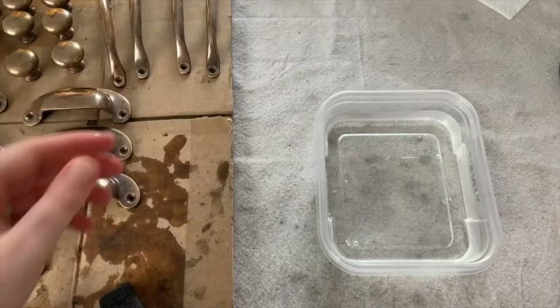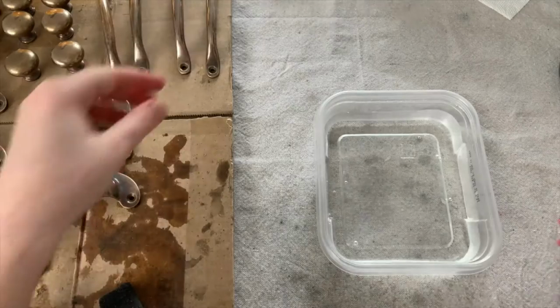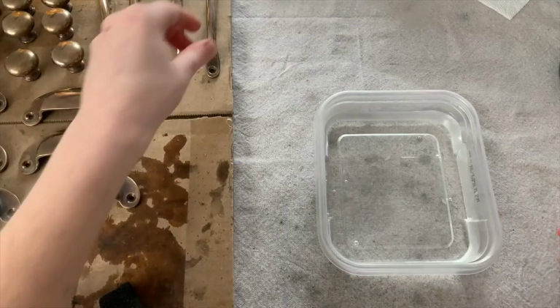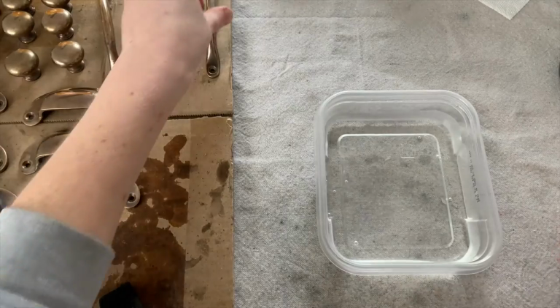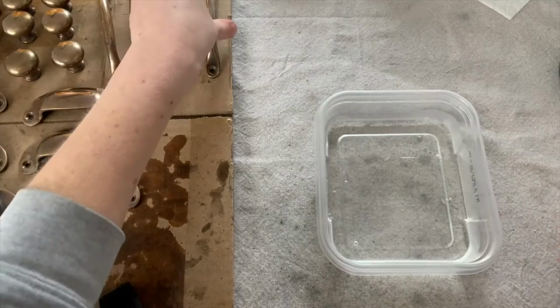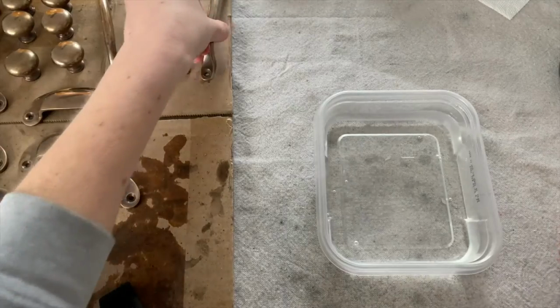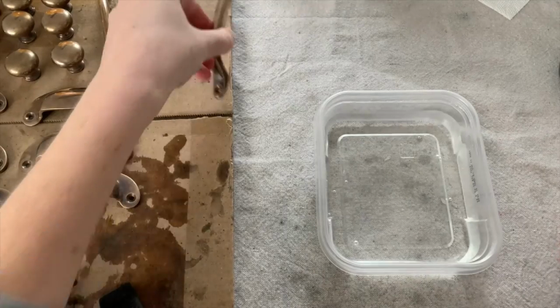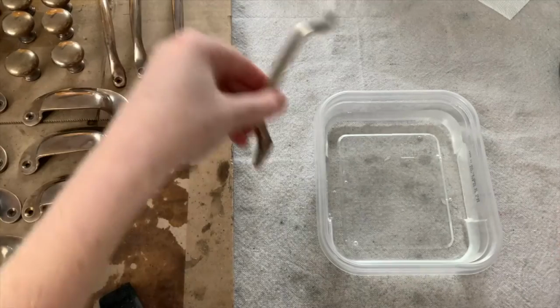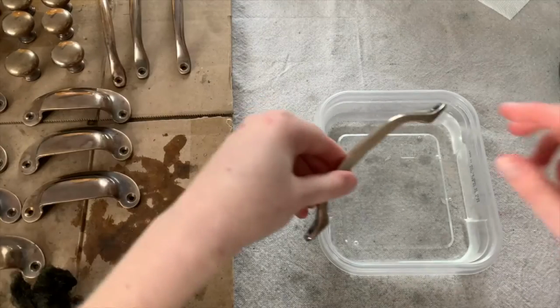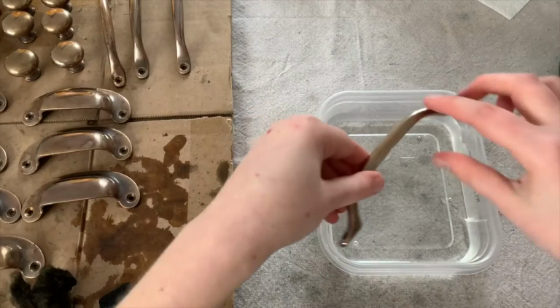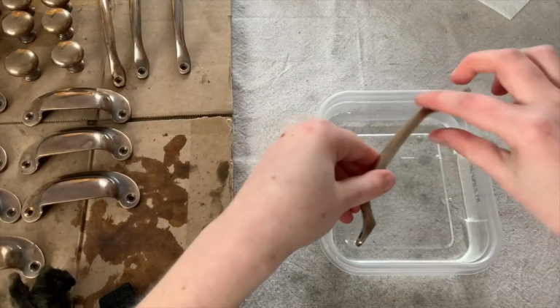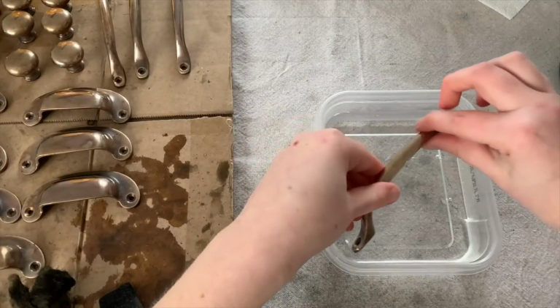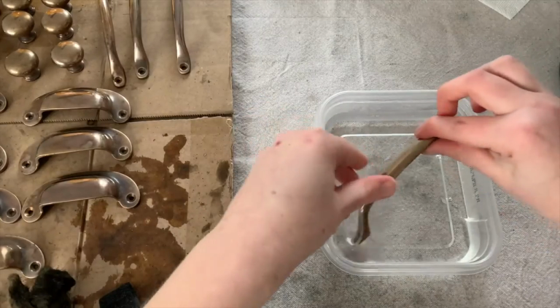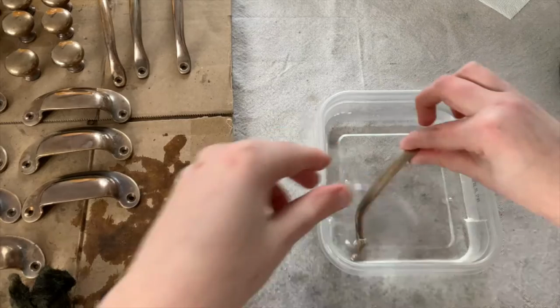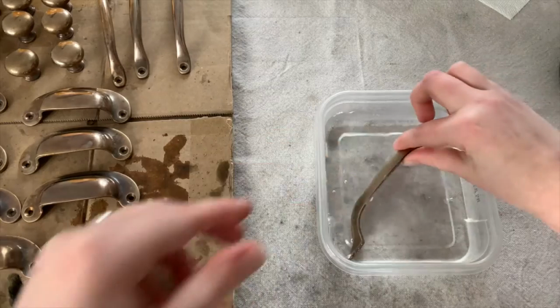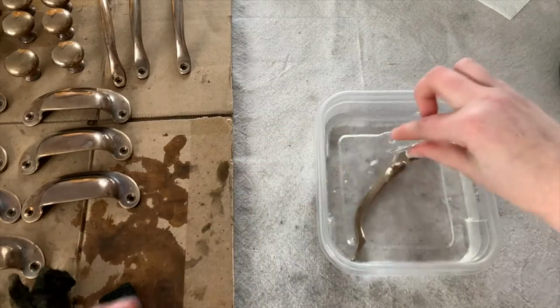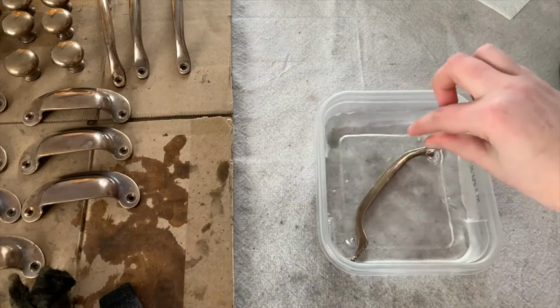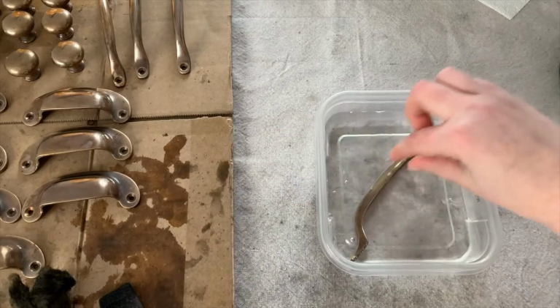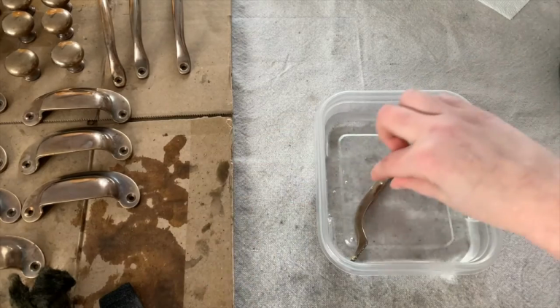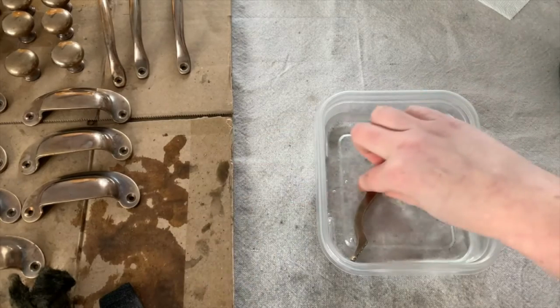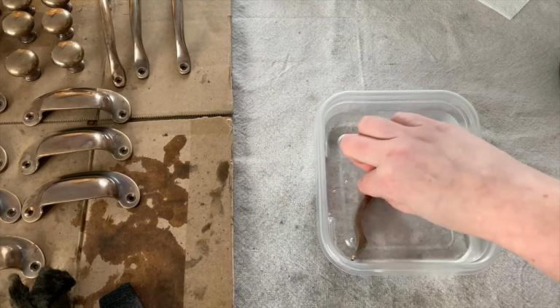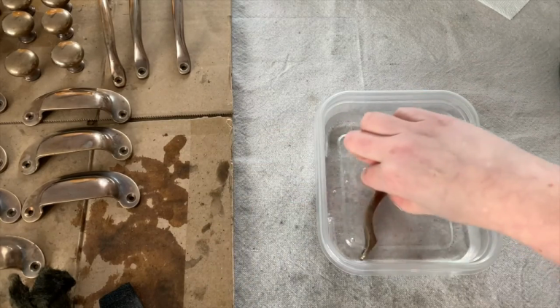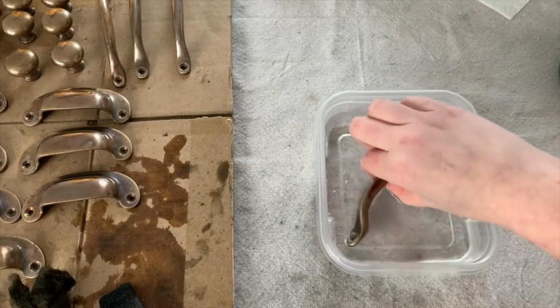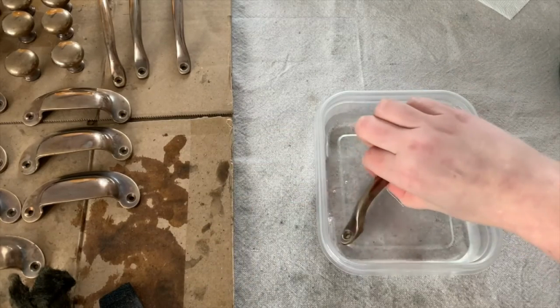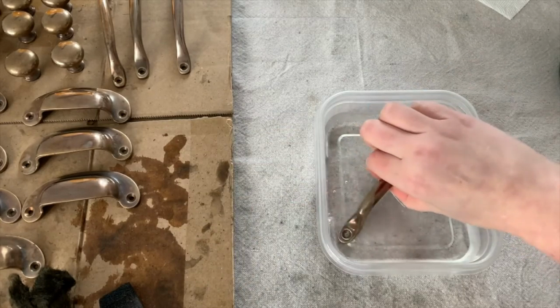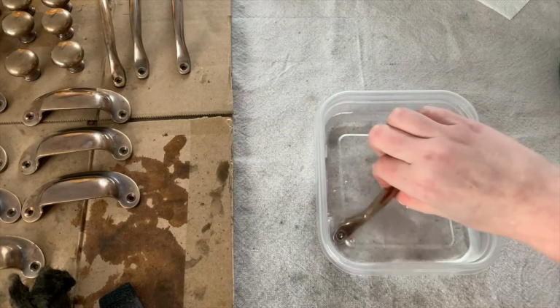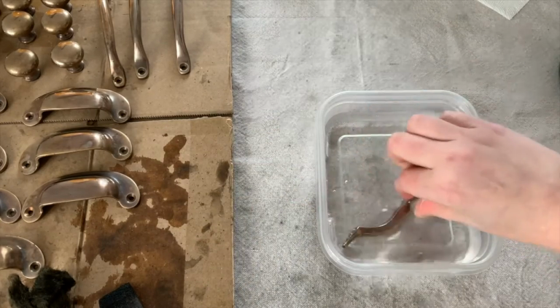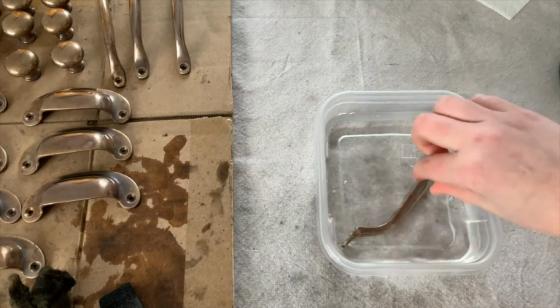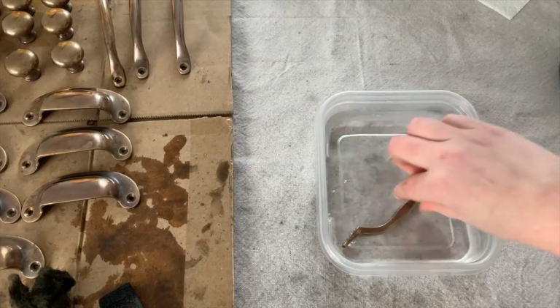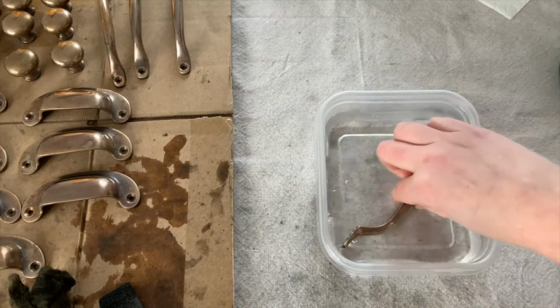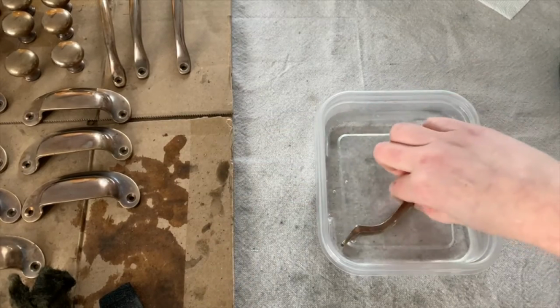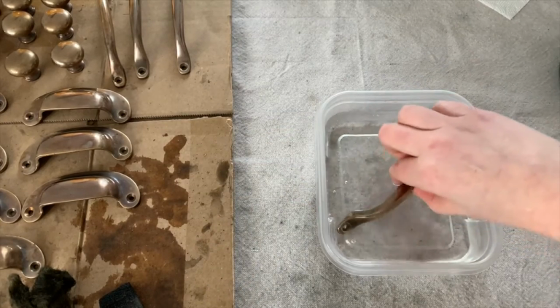Then I went through and dipped each one of my pieces into some water and then wiped them off with some paper towel.